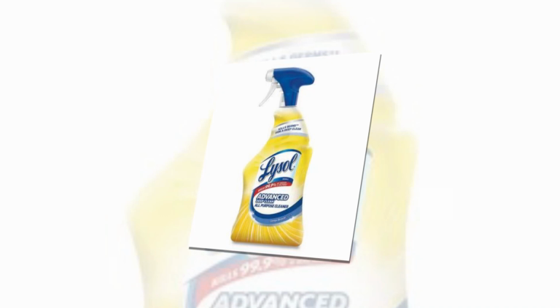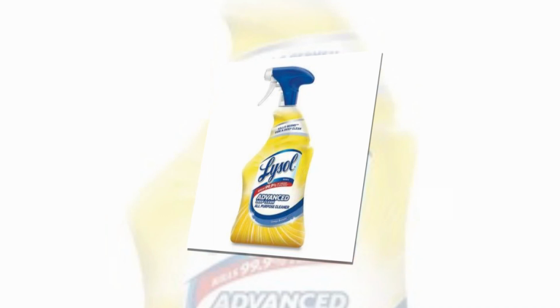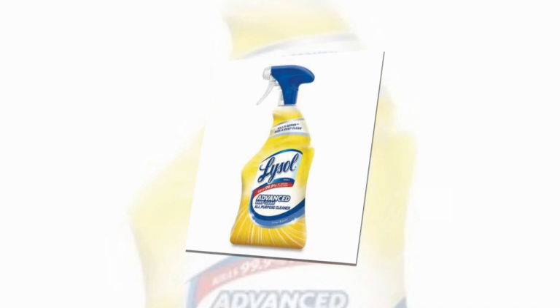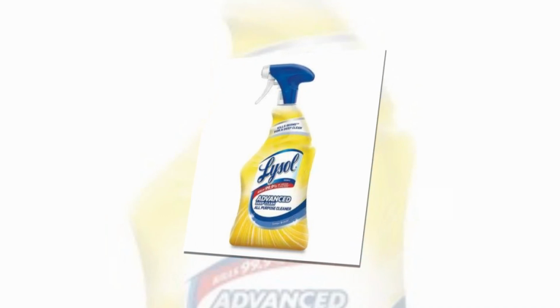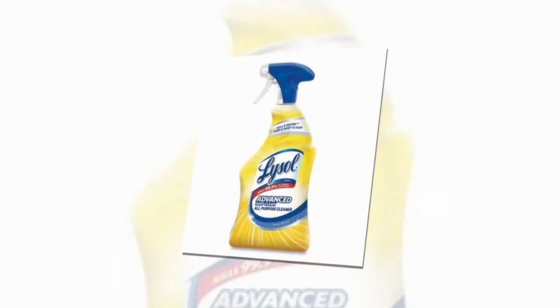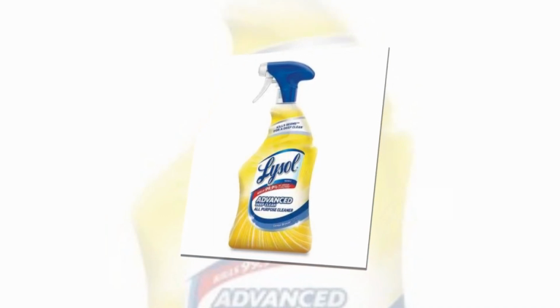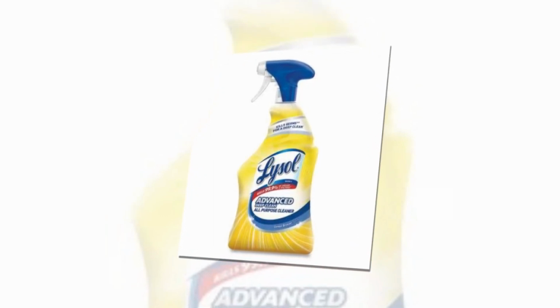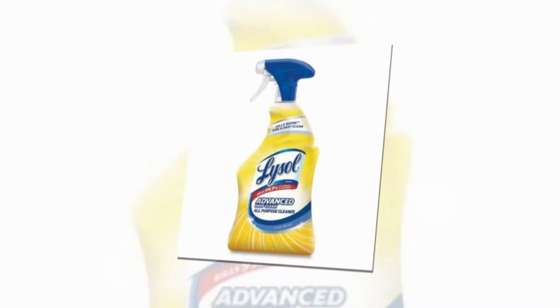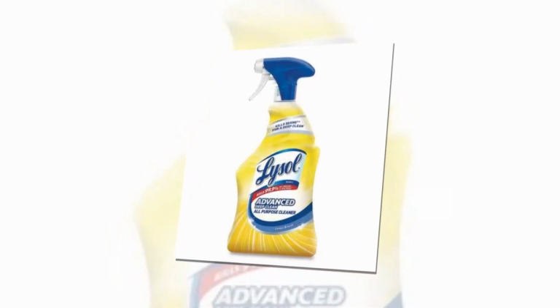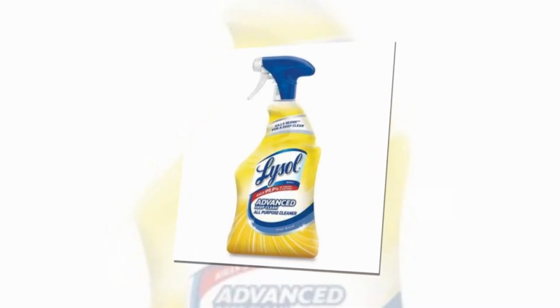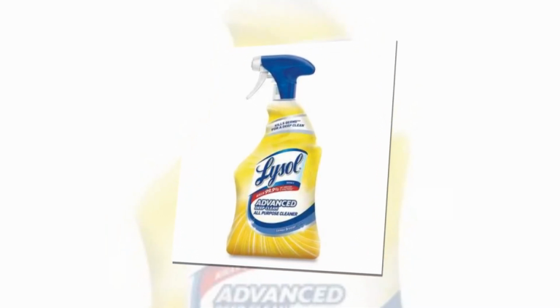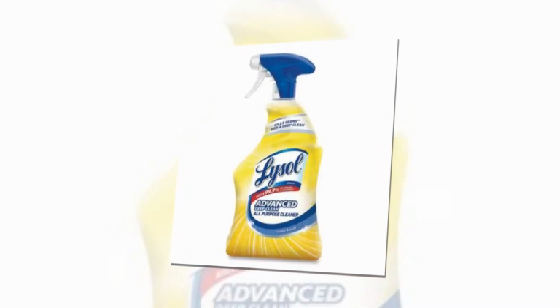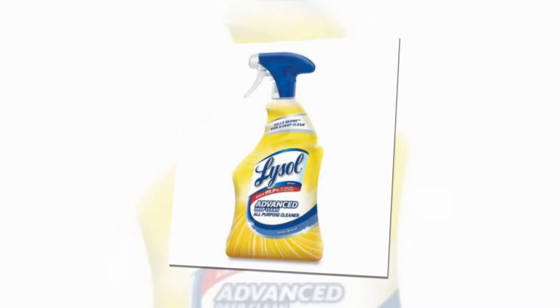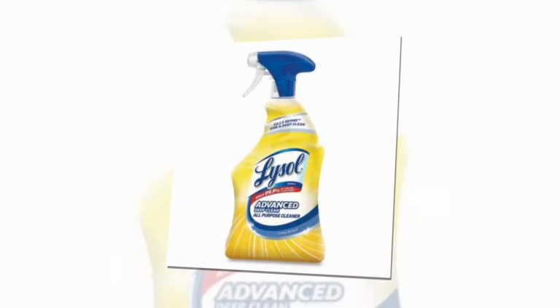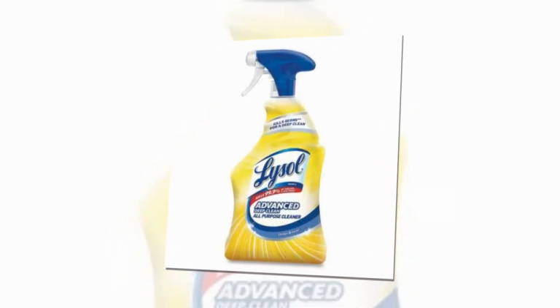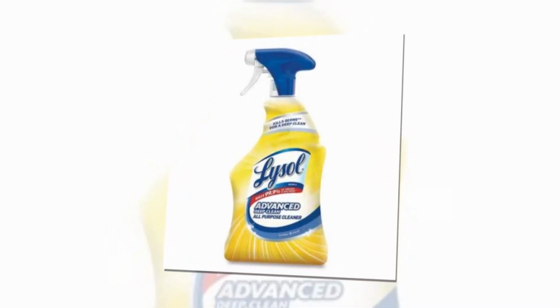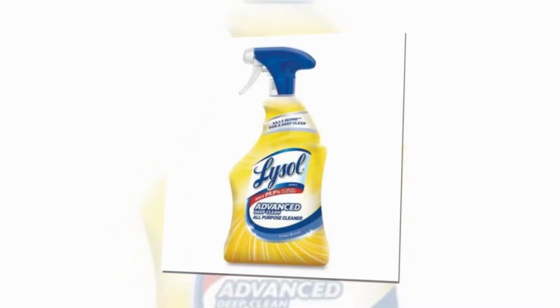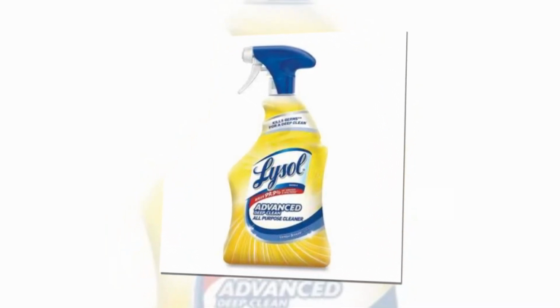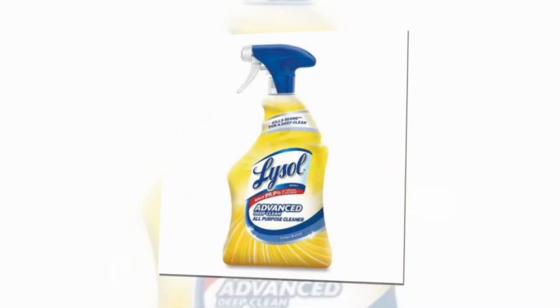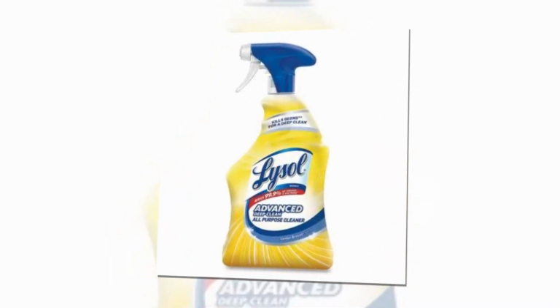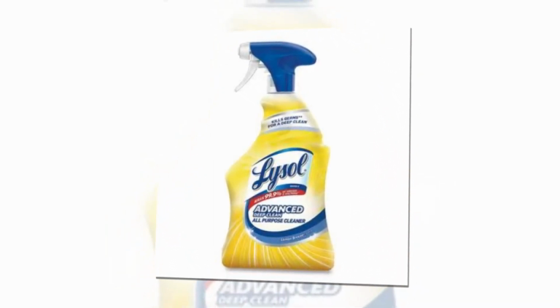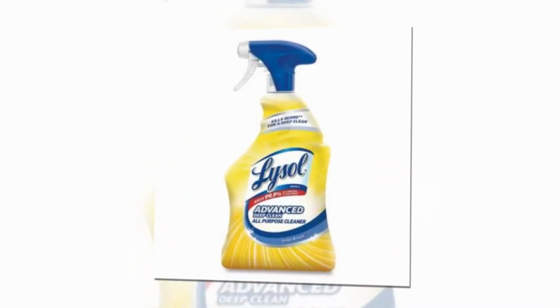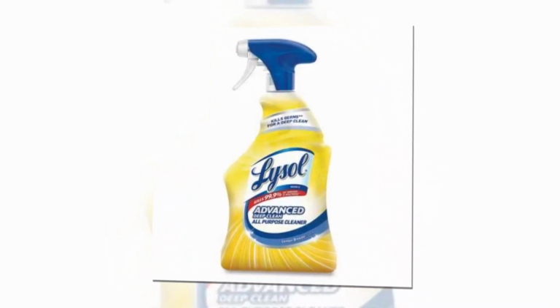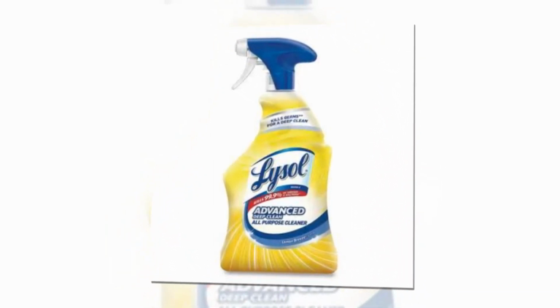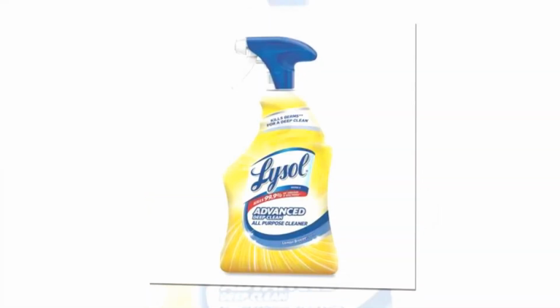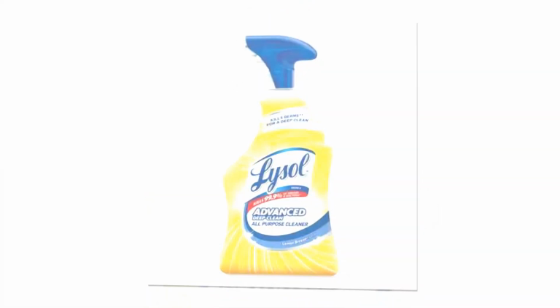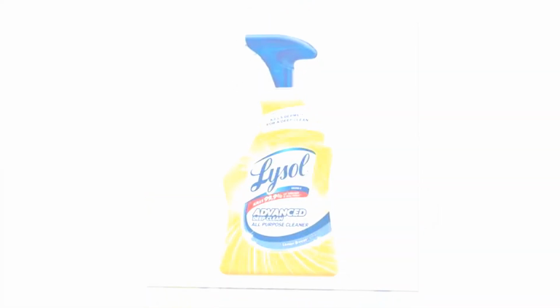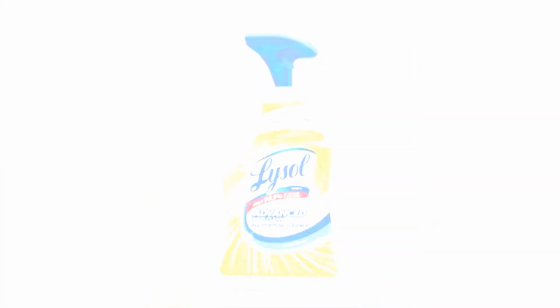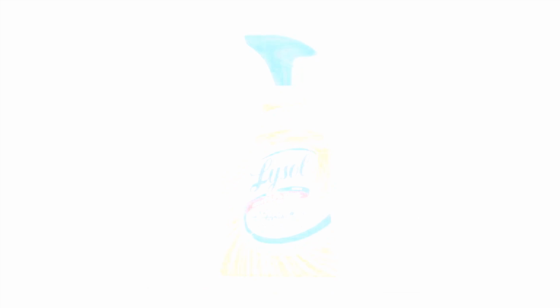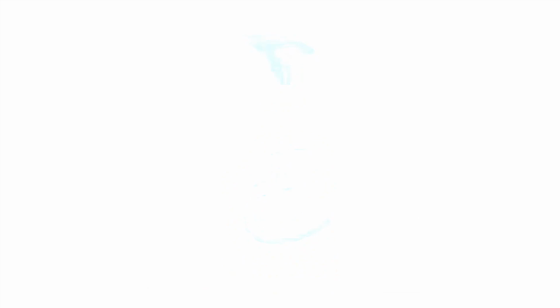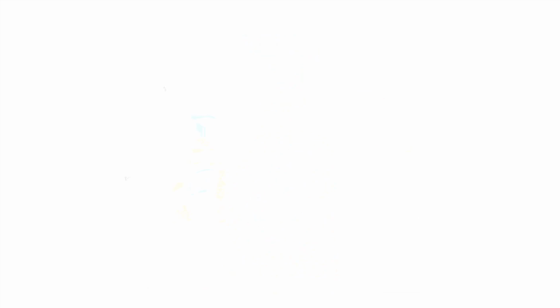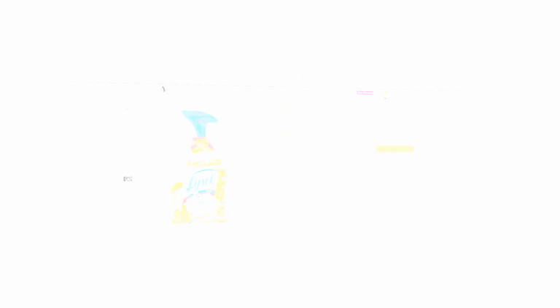Hi, welcome to our YouTube channel. Today we will discuss about the best sanitizing and disinfecting spray from Amazon.